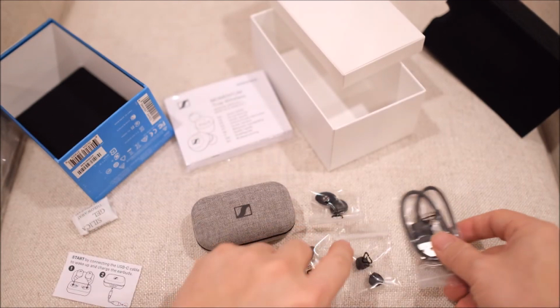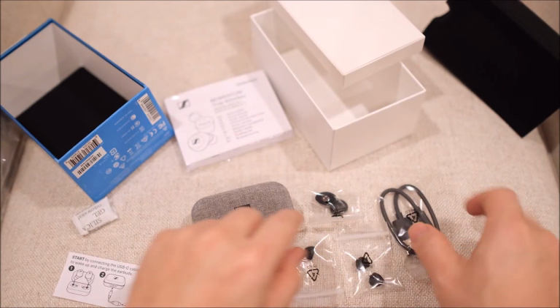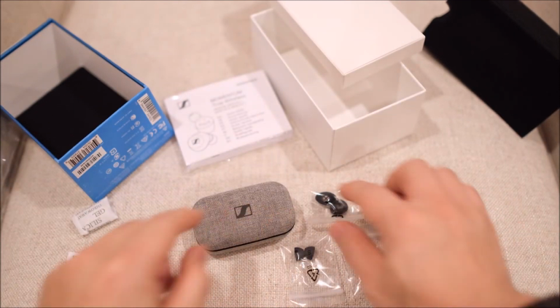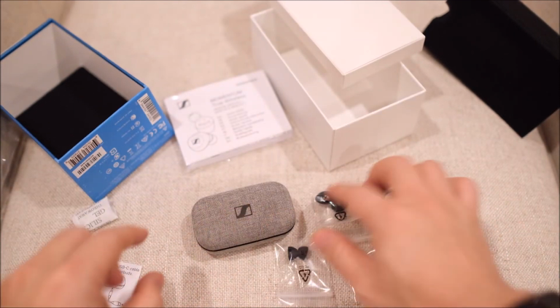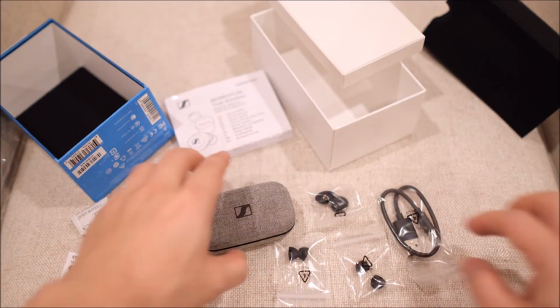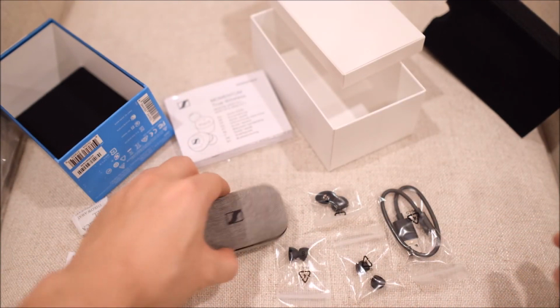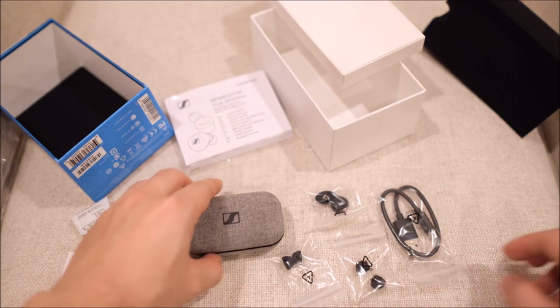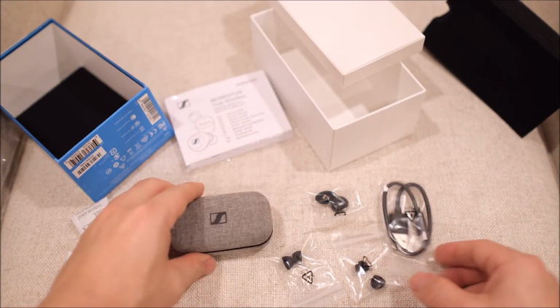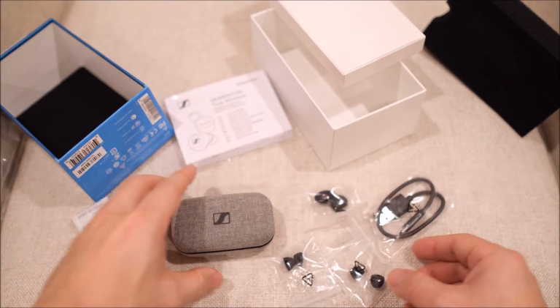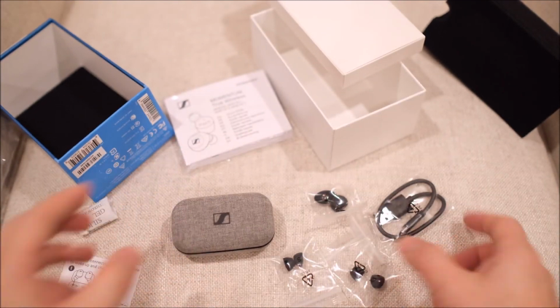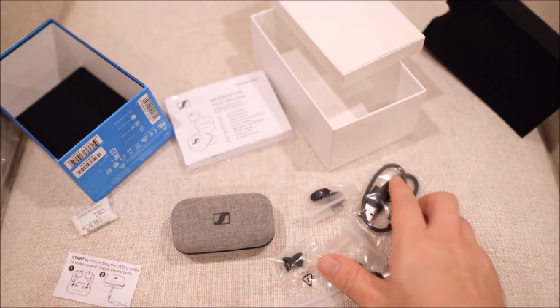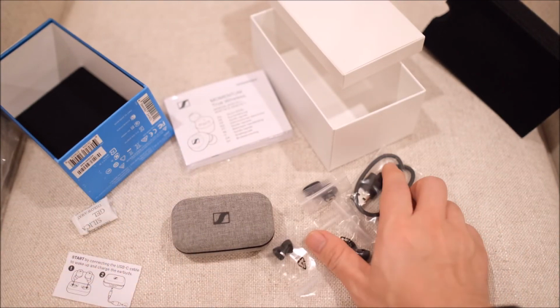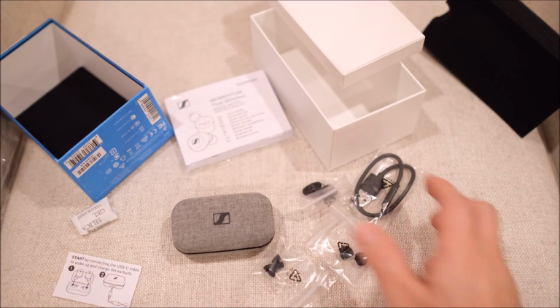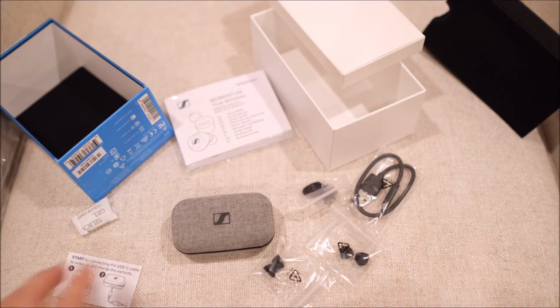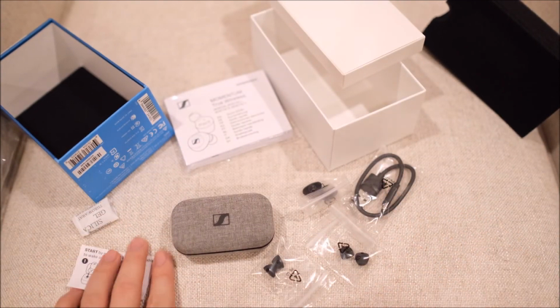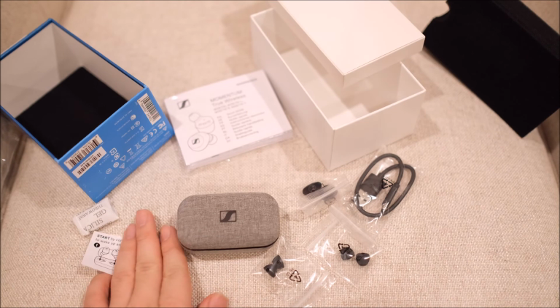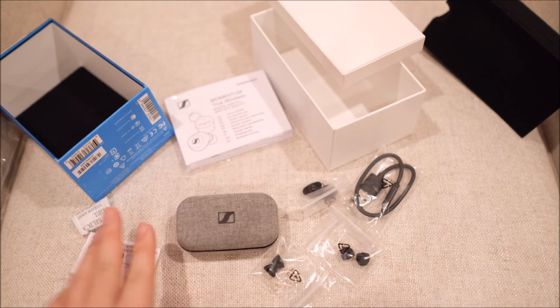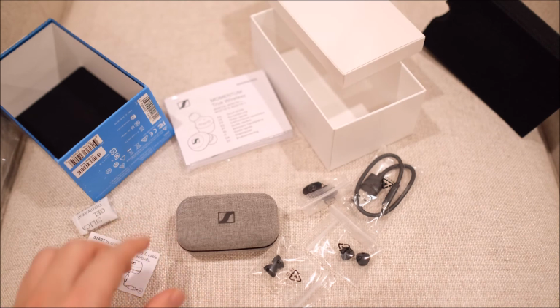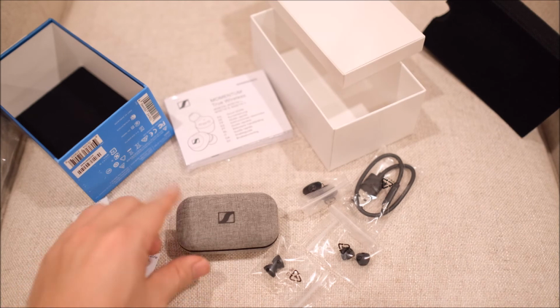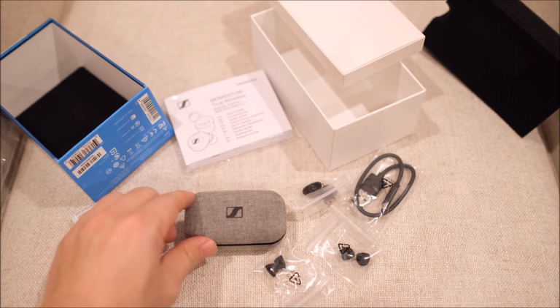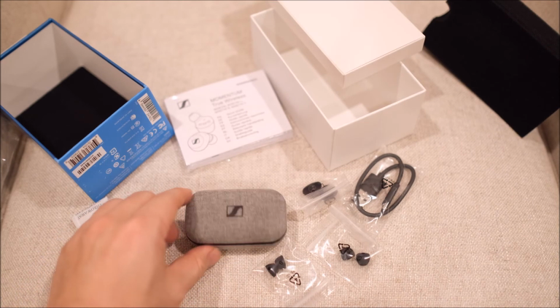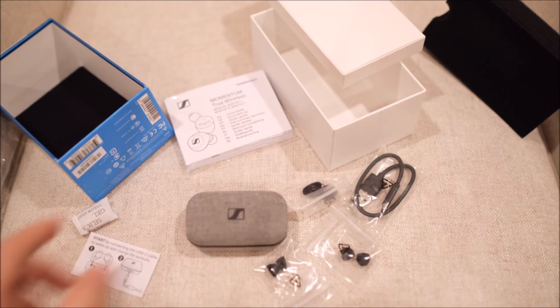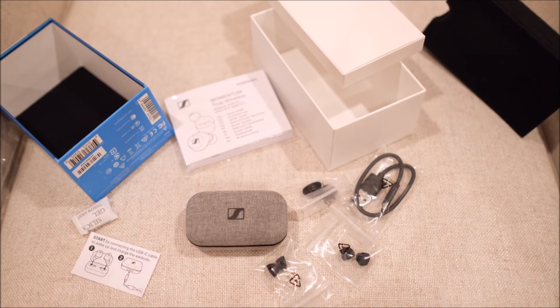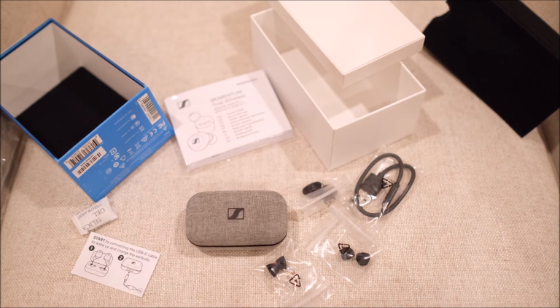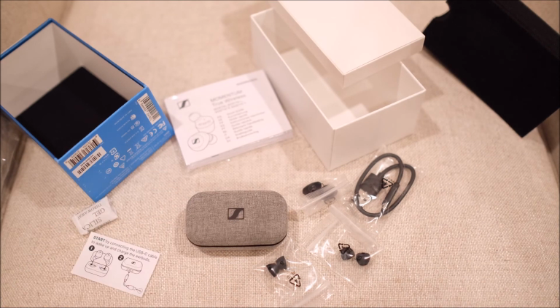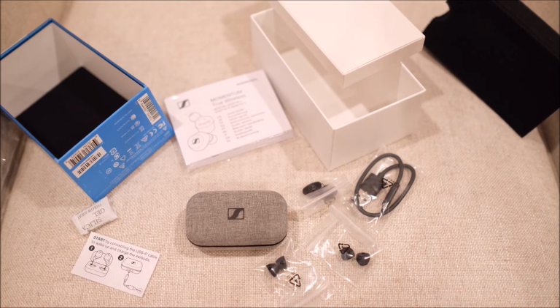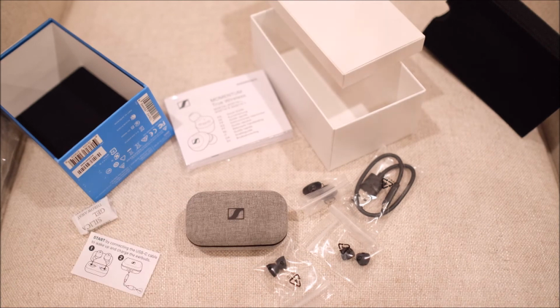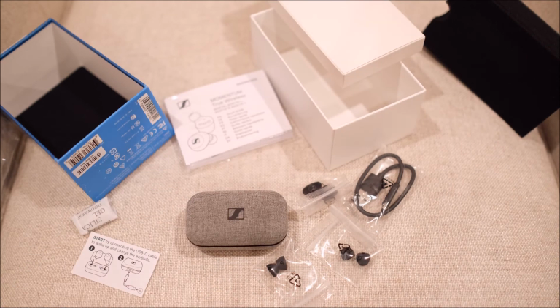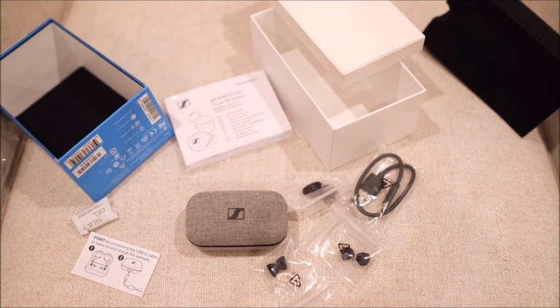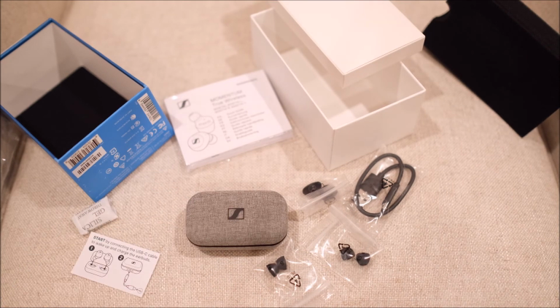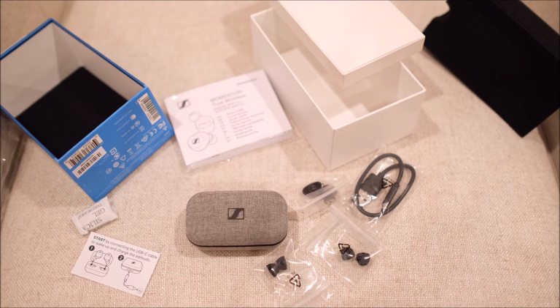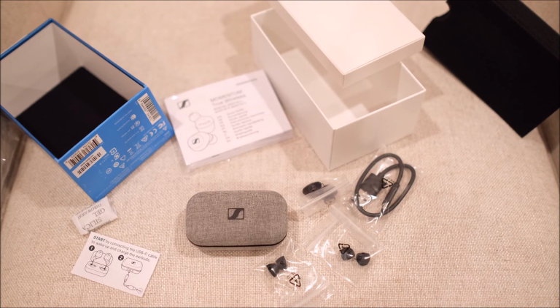So that's pretty much everything in the box. And that's all for my unboxing. Thank you for watching. Bye-bye.